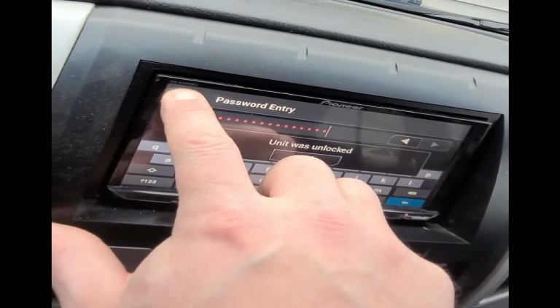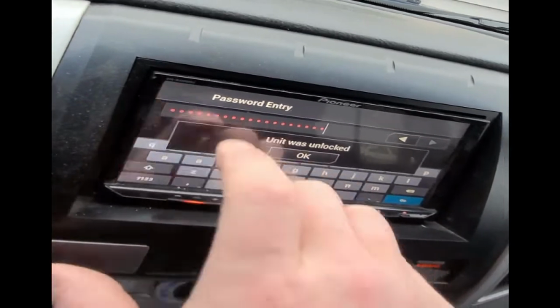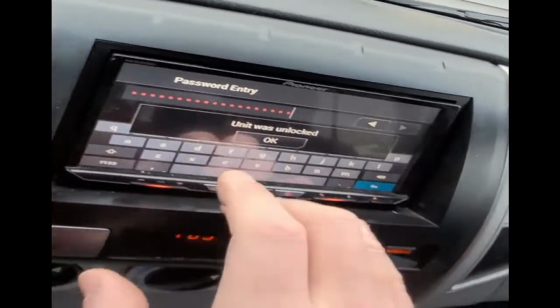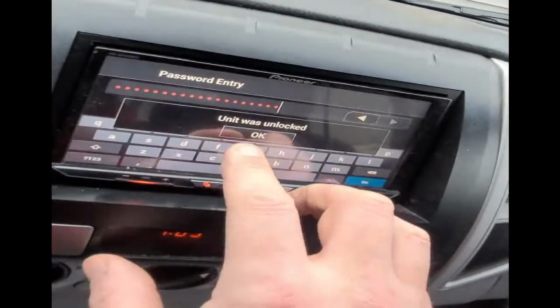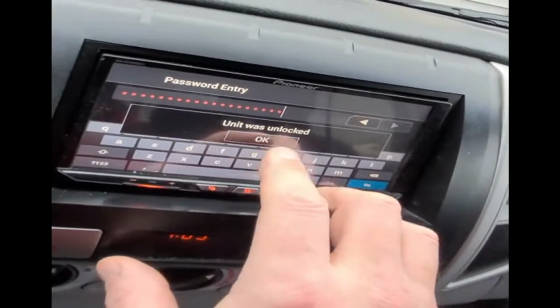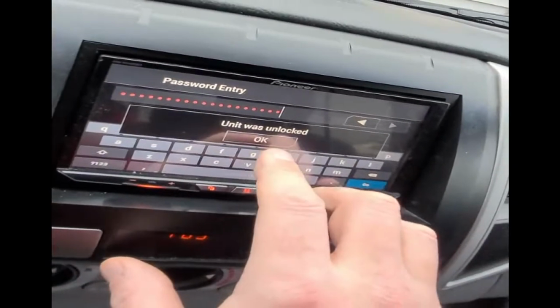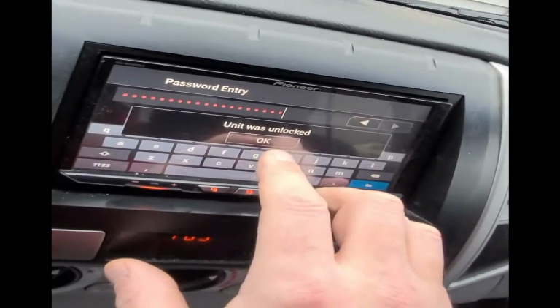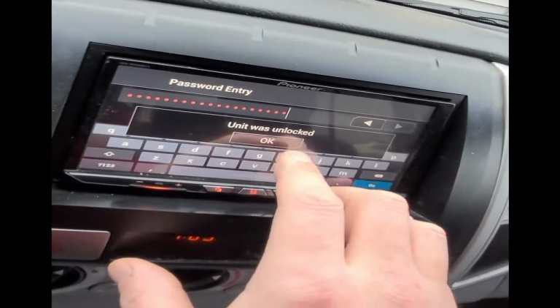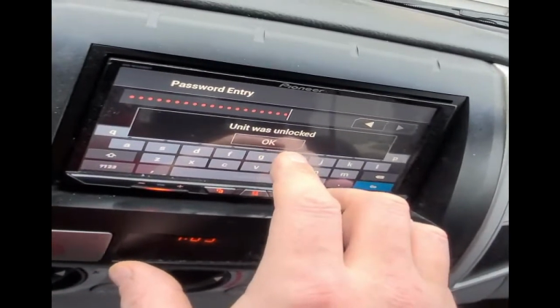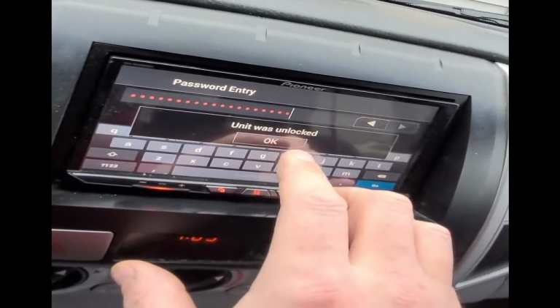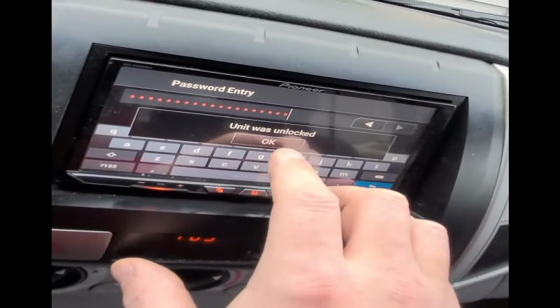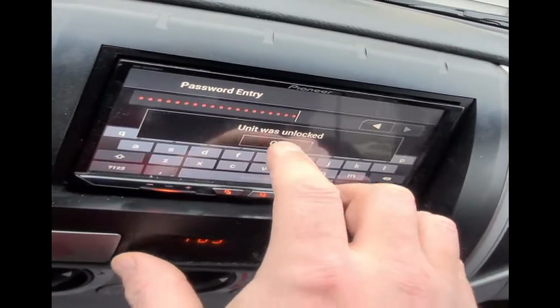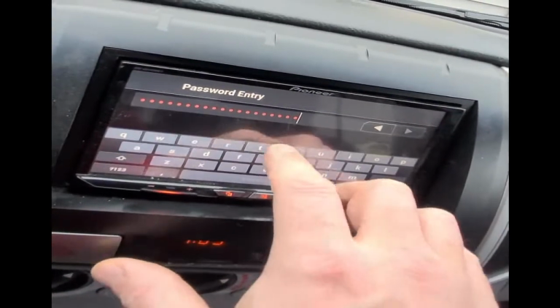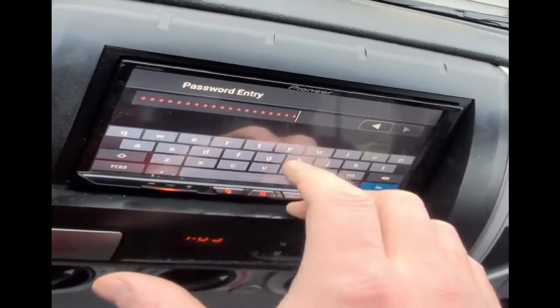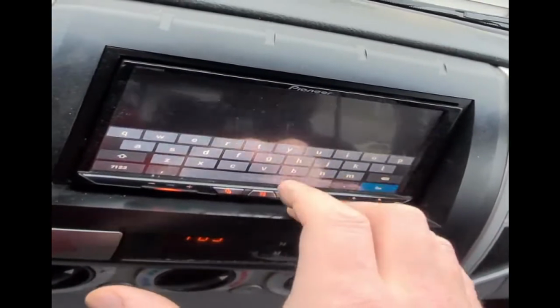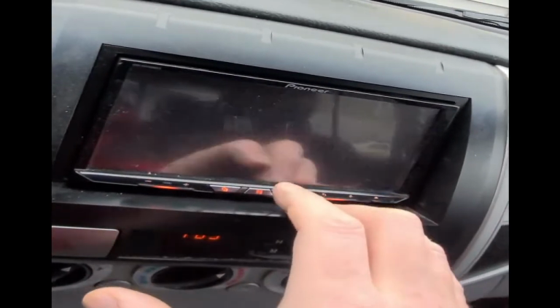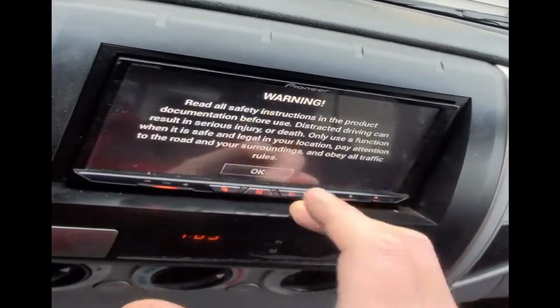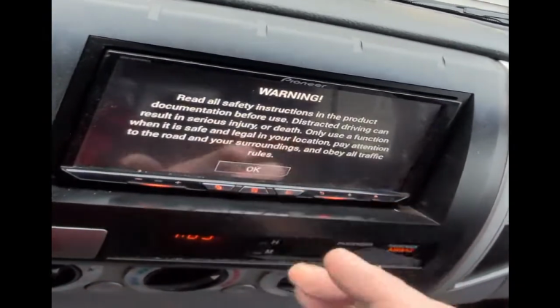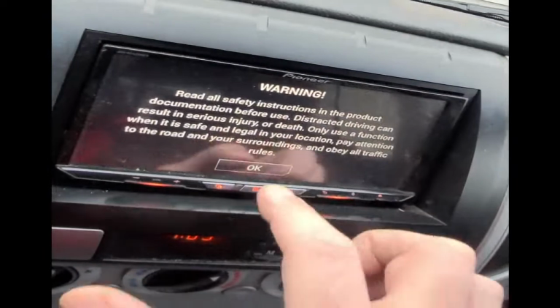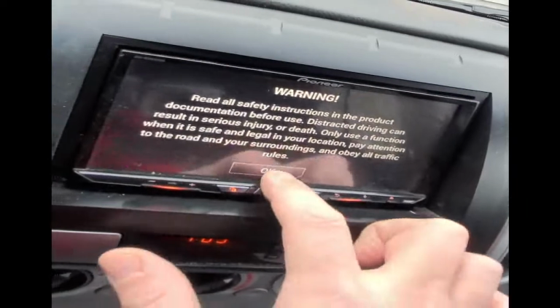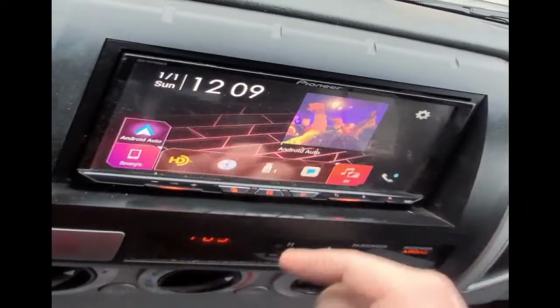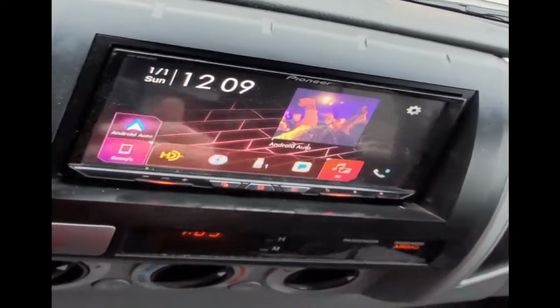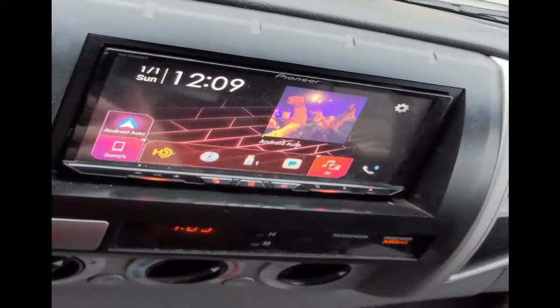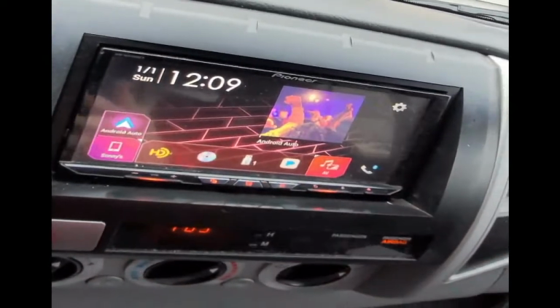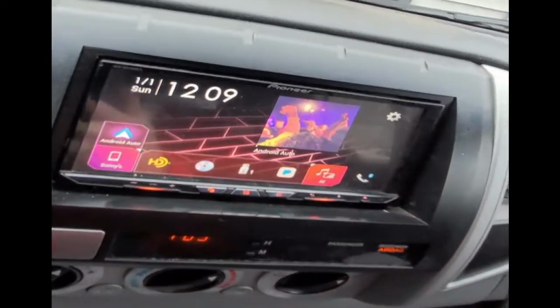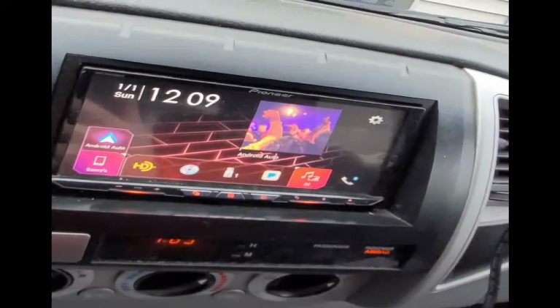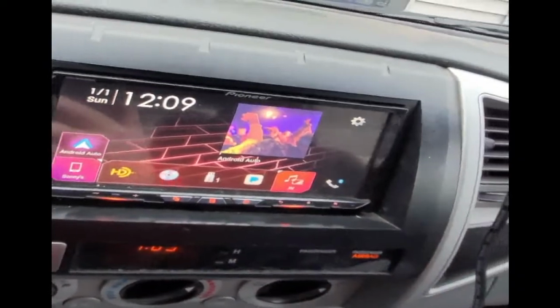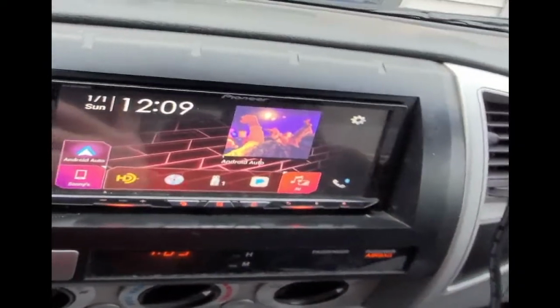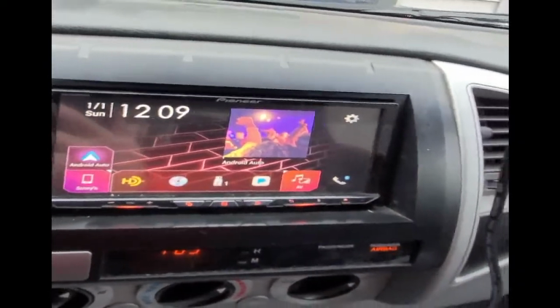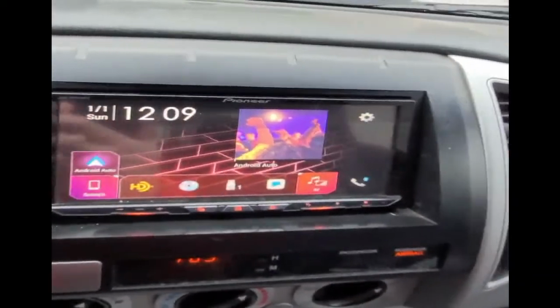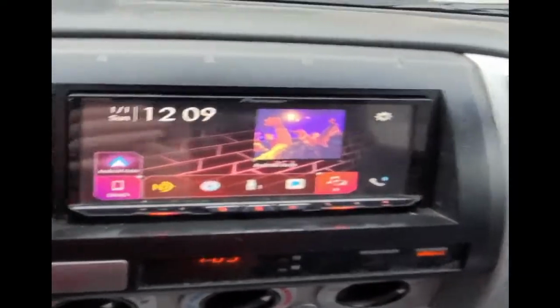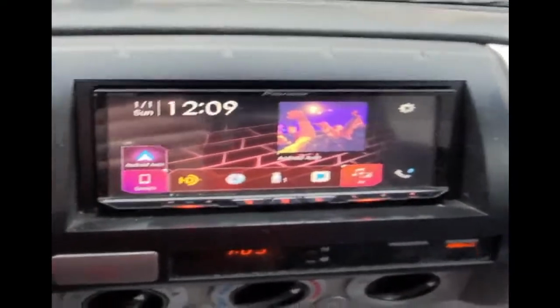There it is. Unit has been unlocked. So now that we're in — pain in the ass, Pioneer. Get your shit together.